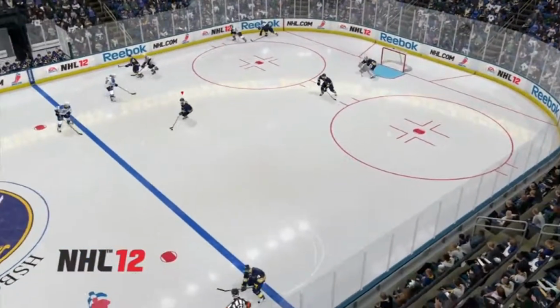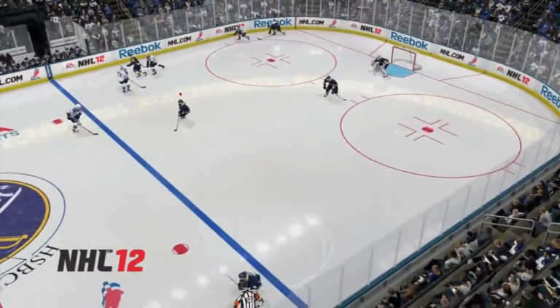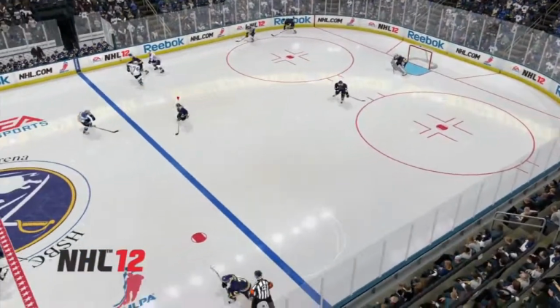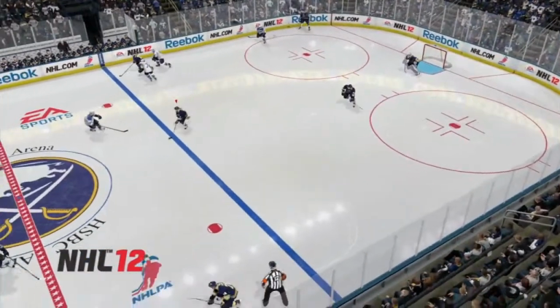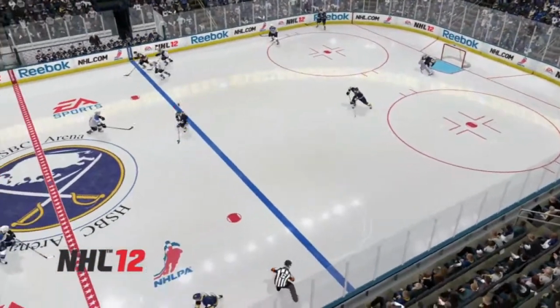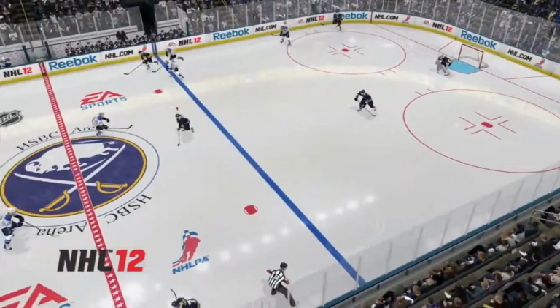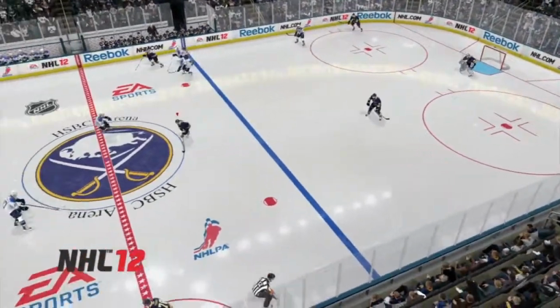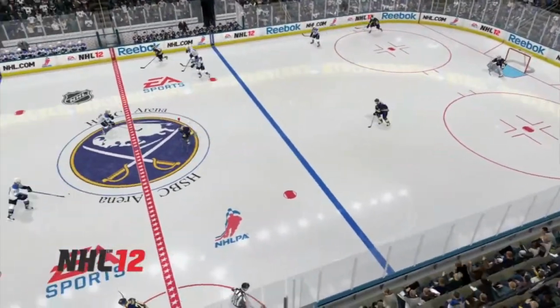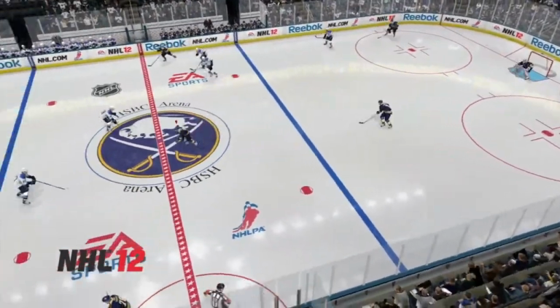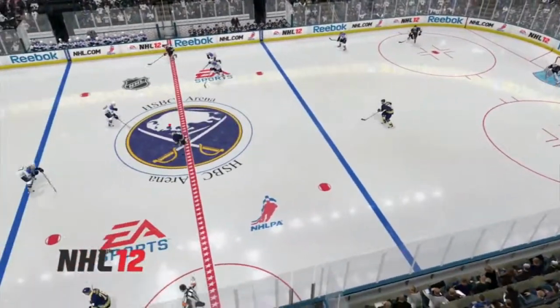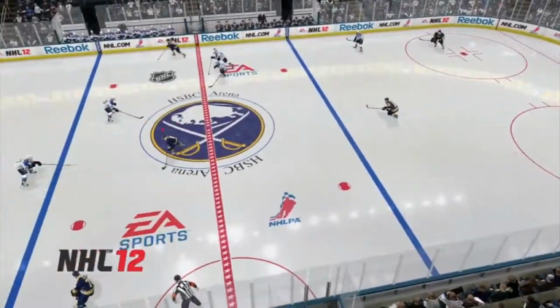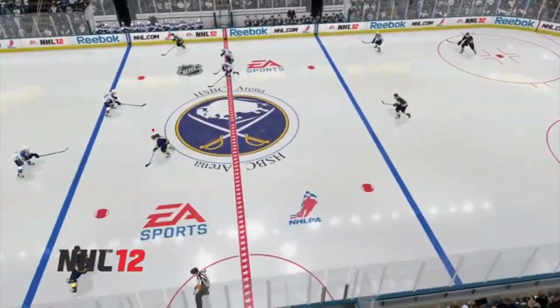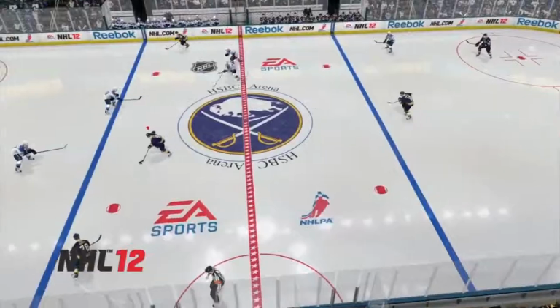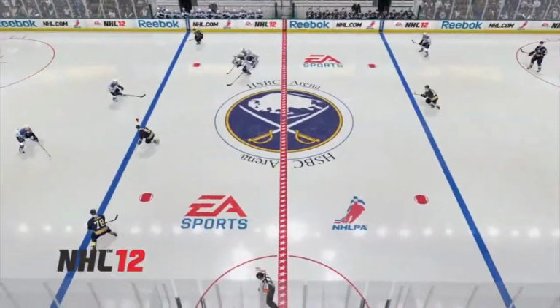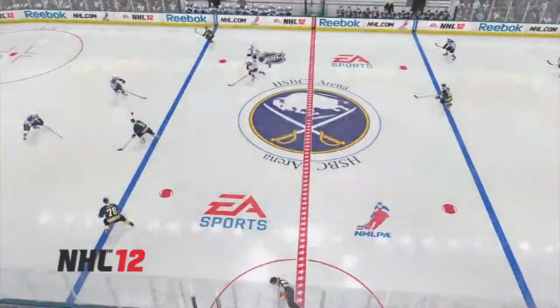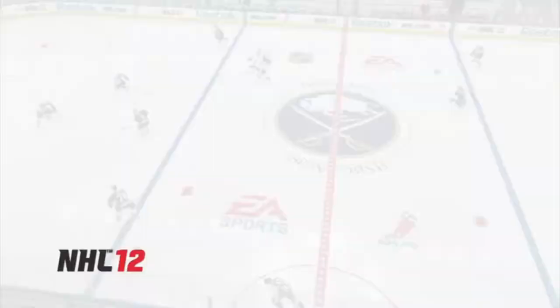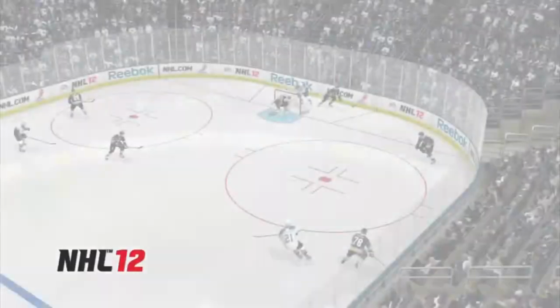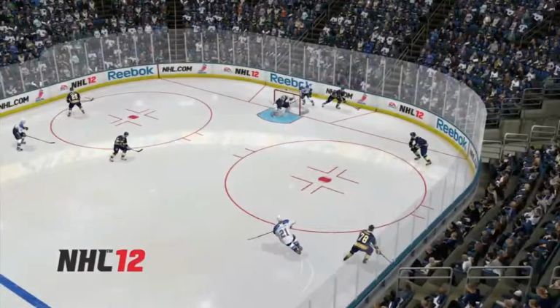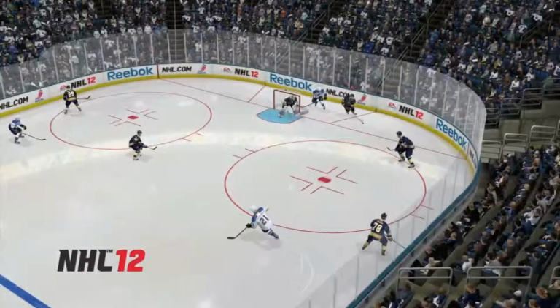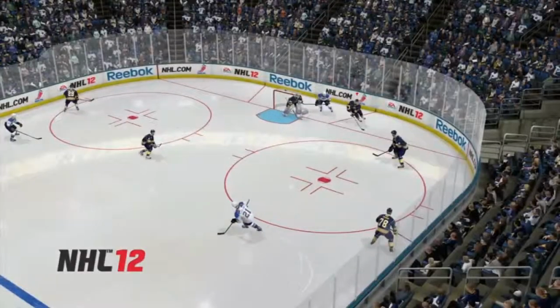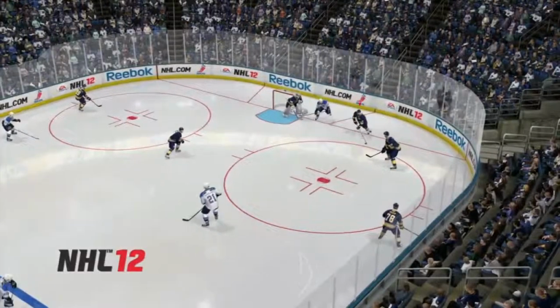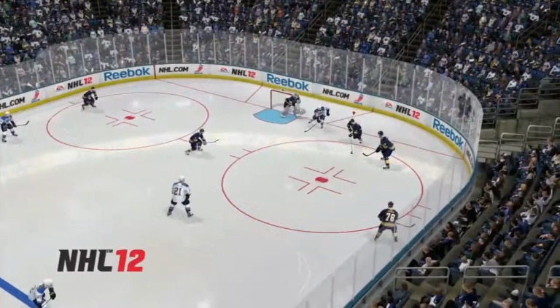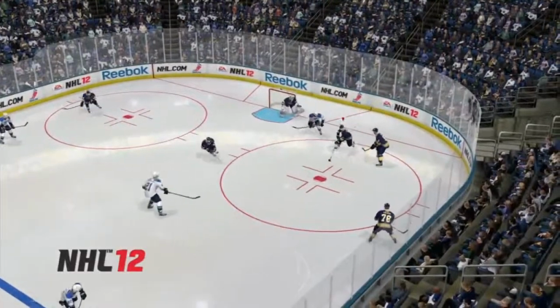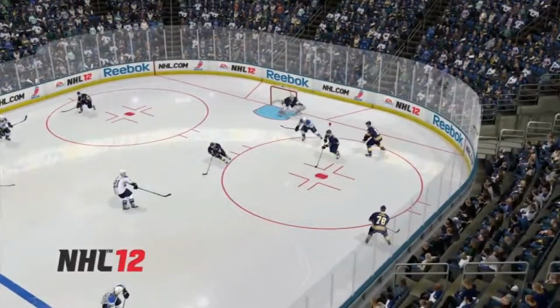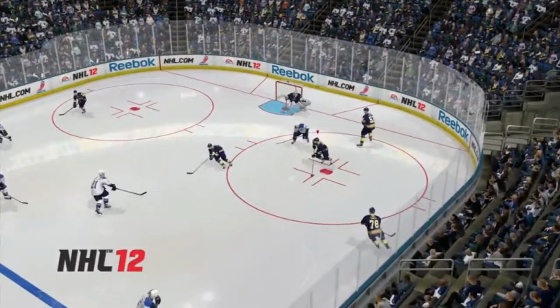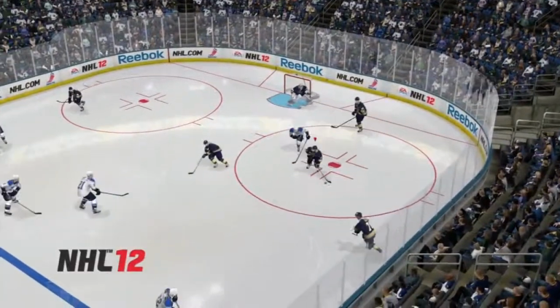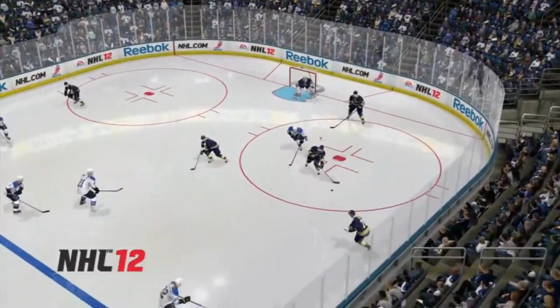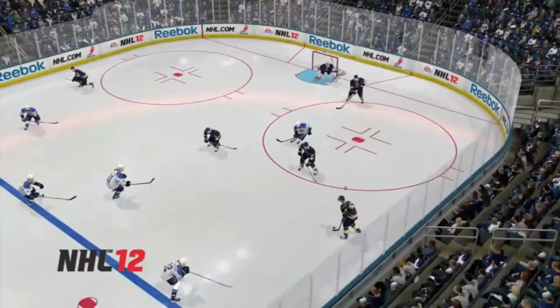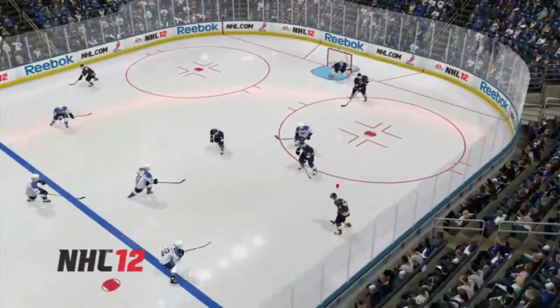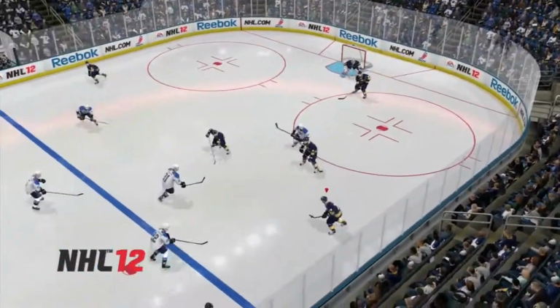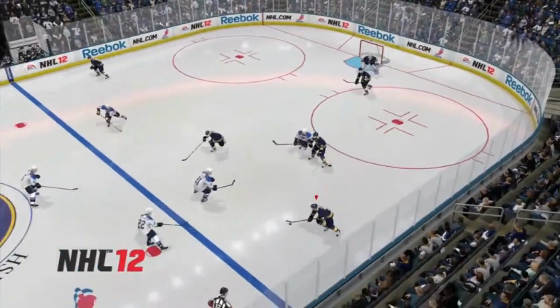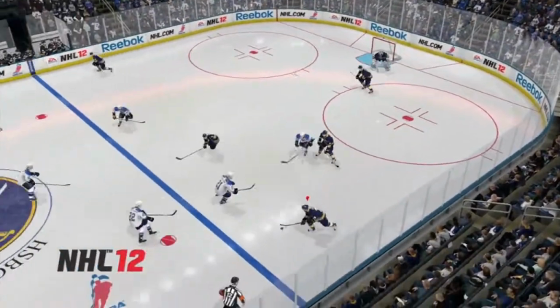In this NHL 12 example, watch as the Sabres are allowed to easily break out to the neutral zone without any pressure from the Blues' defense.